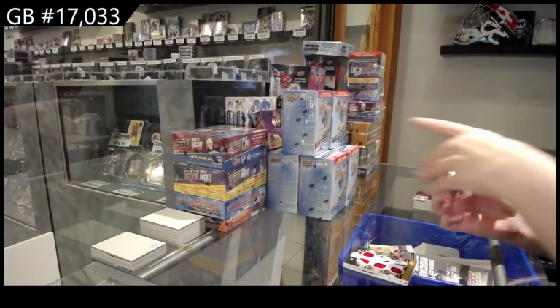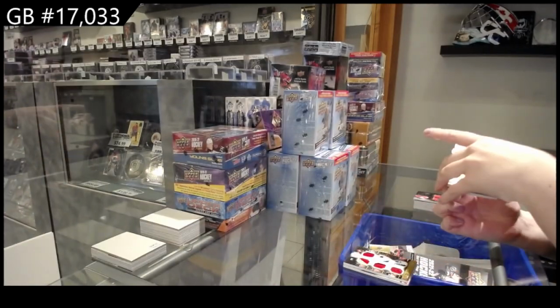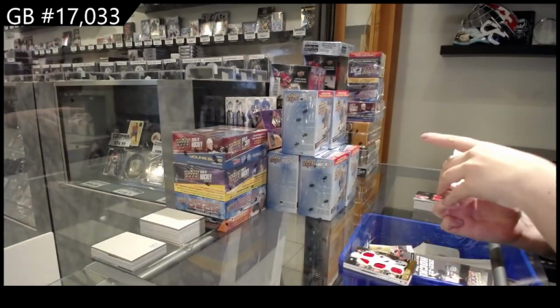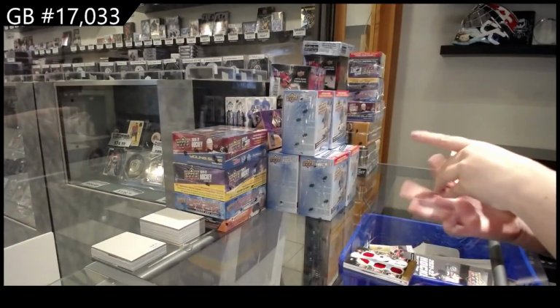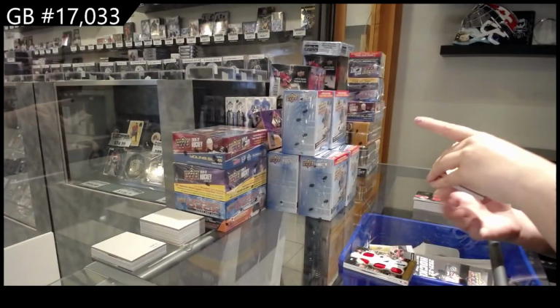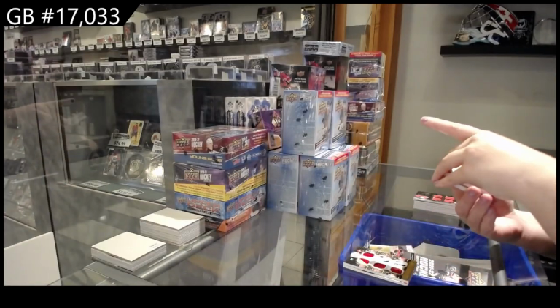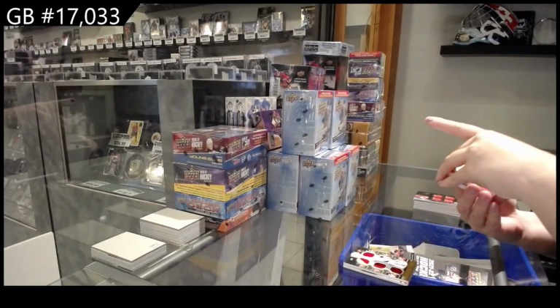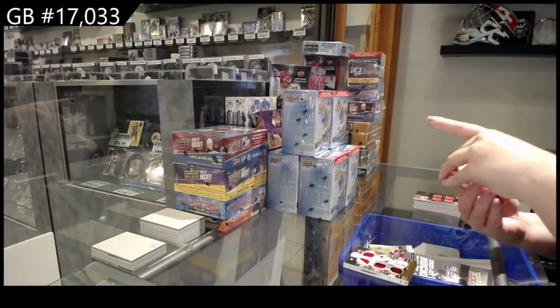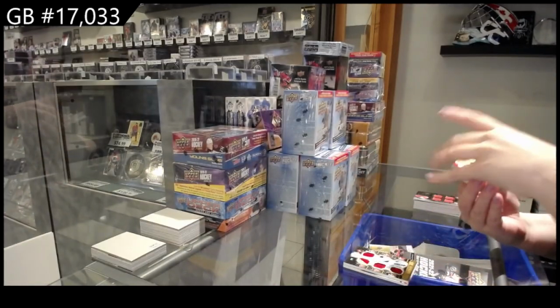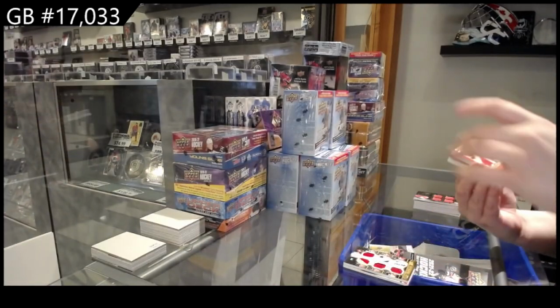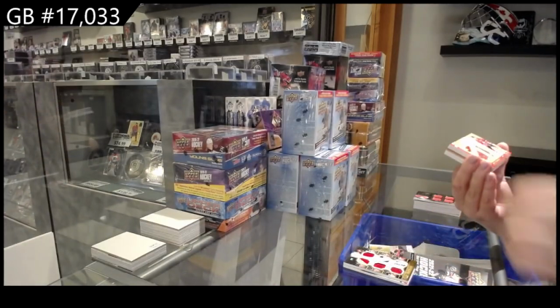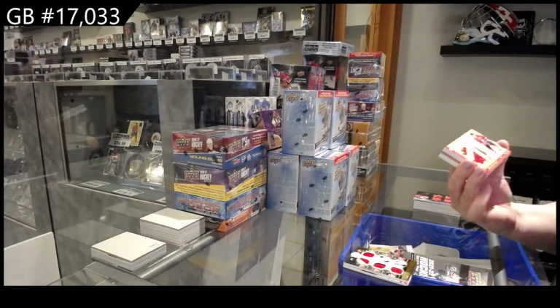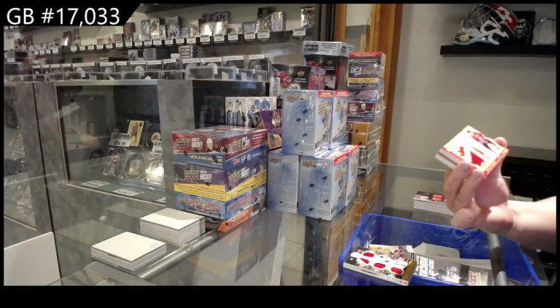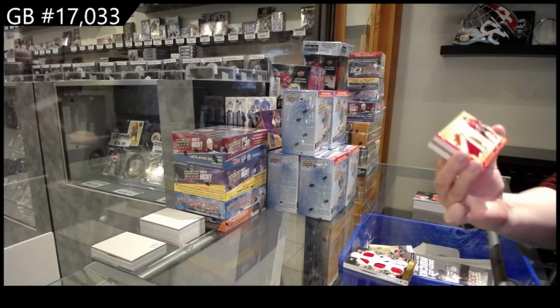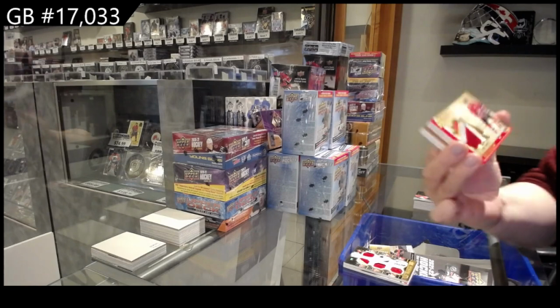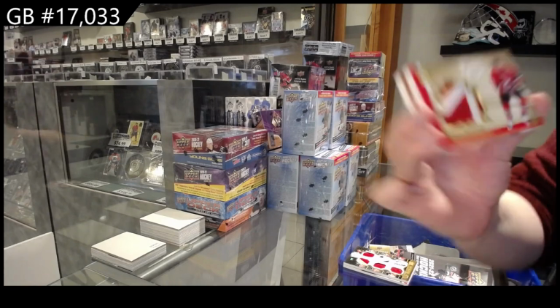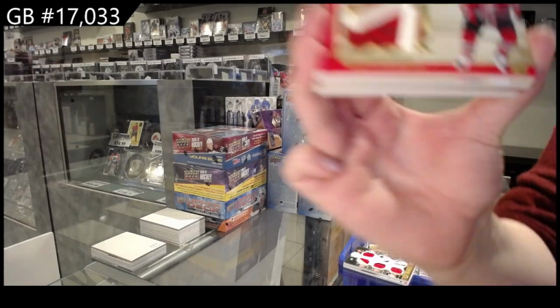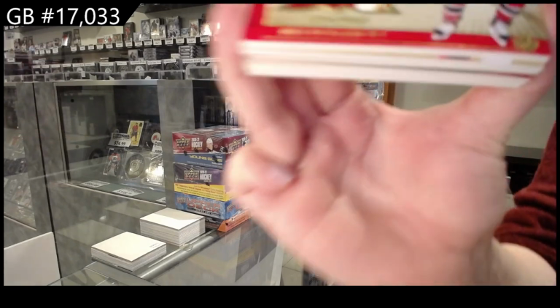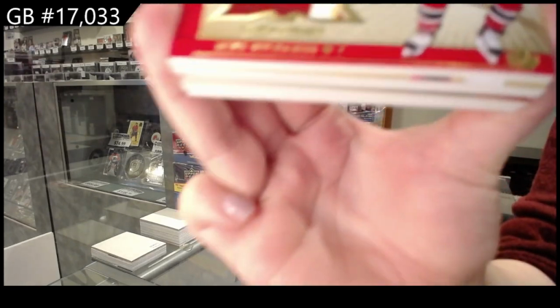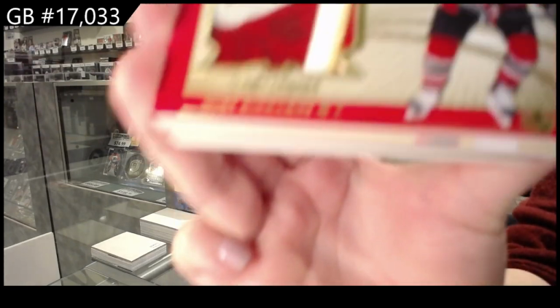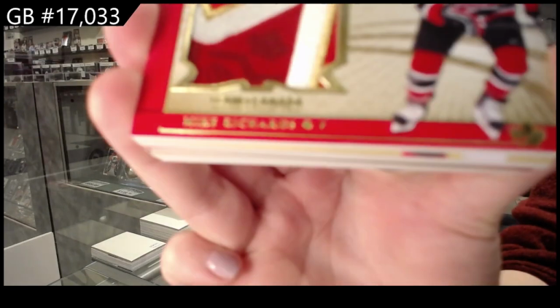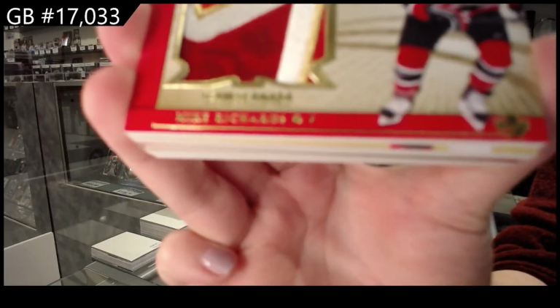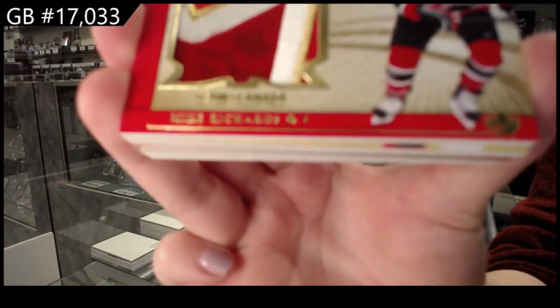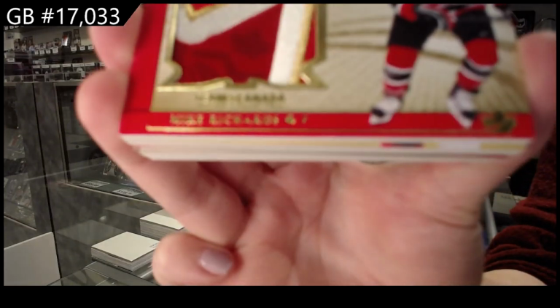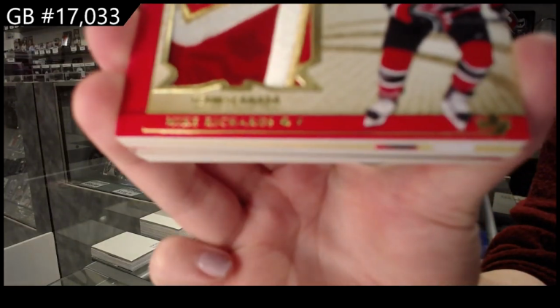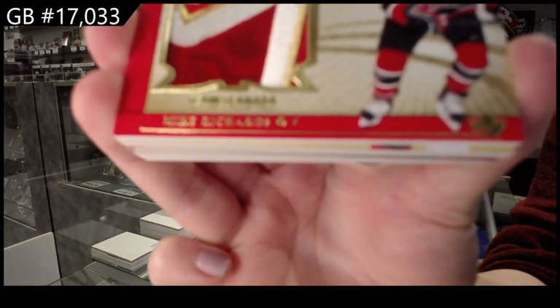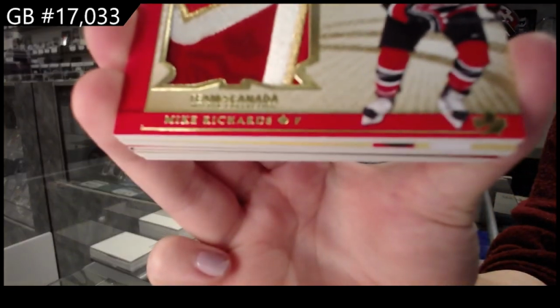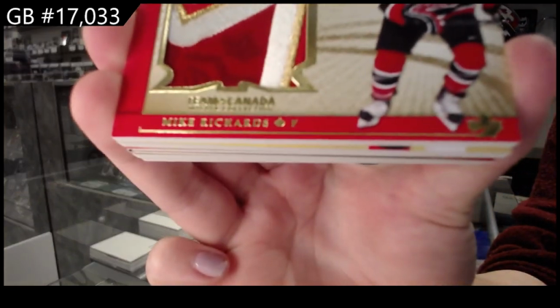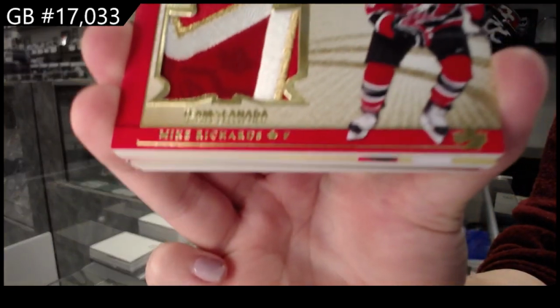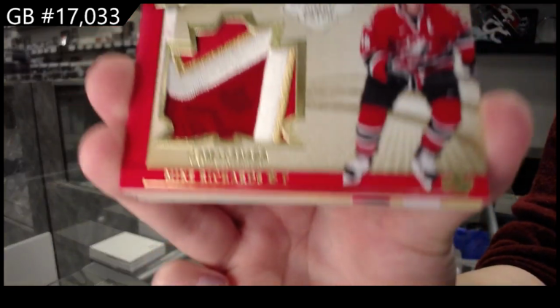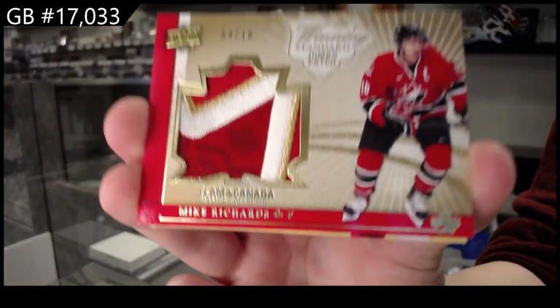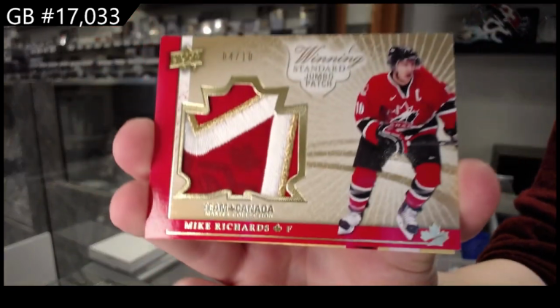Winning standard jumbo patch, number two, 10 of Mike Richards.